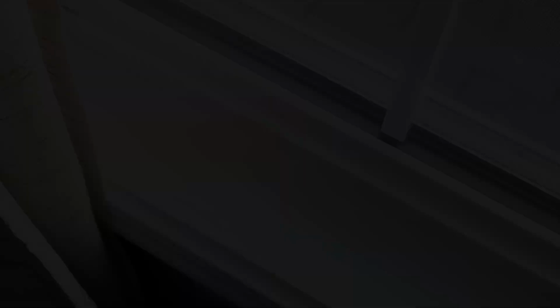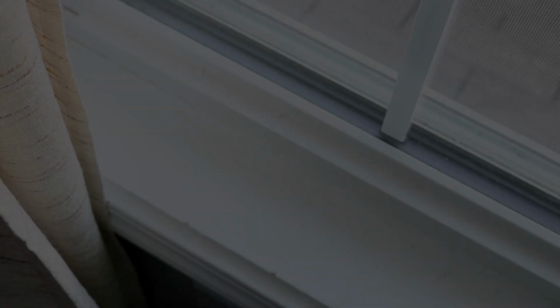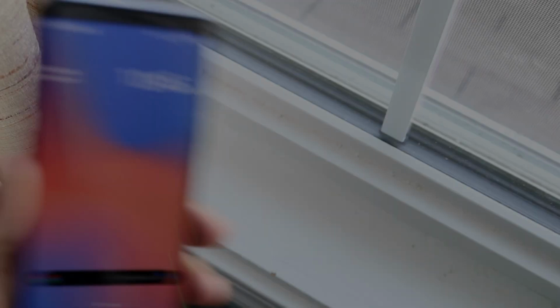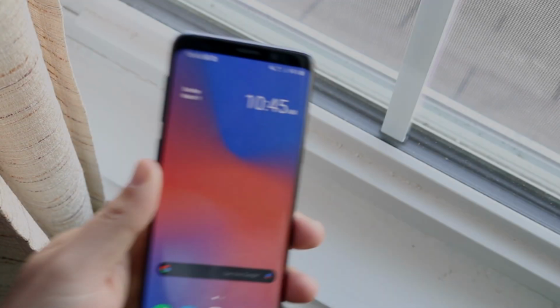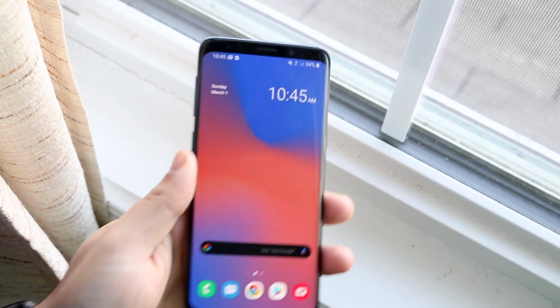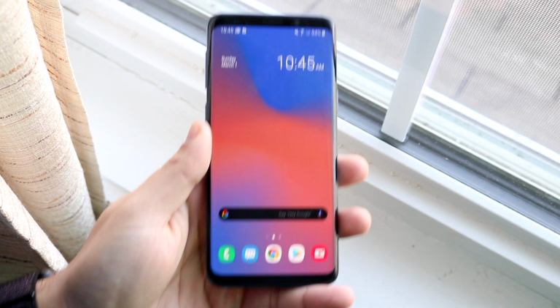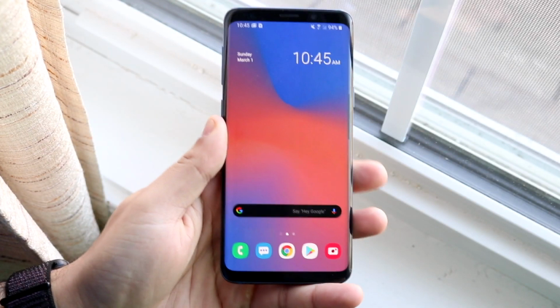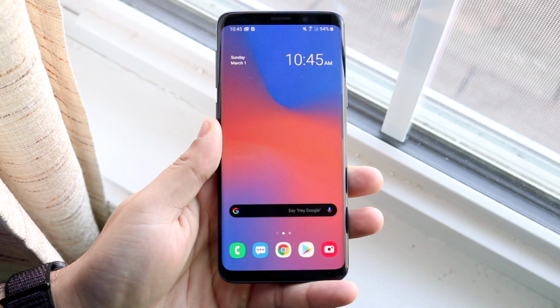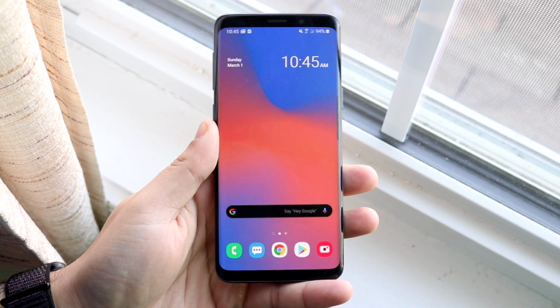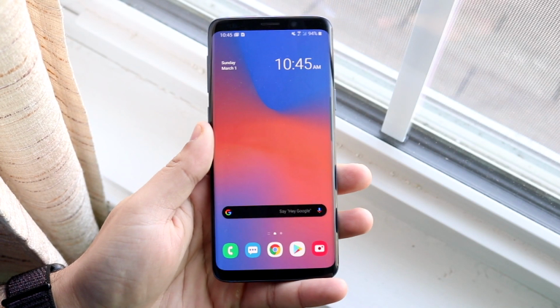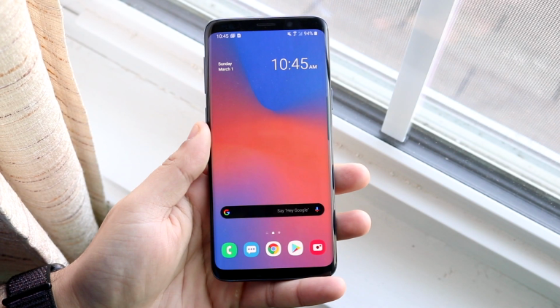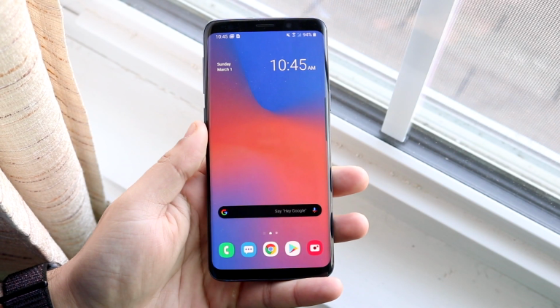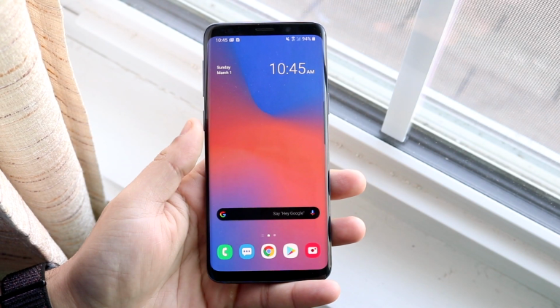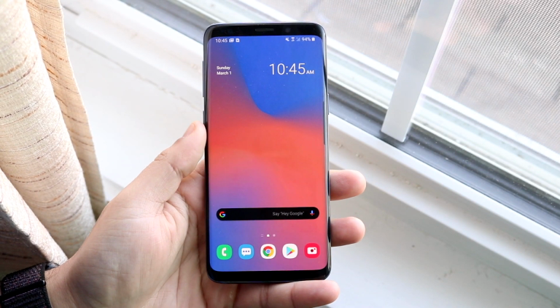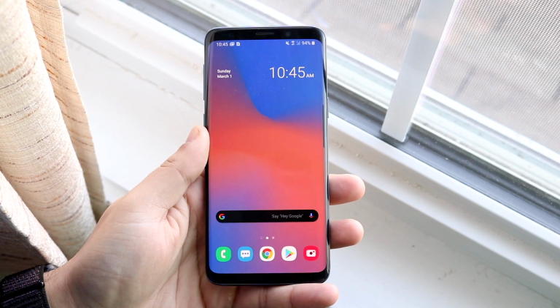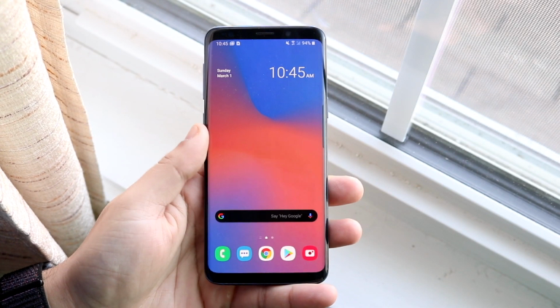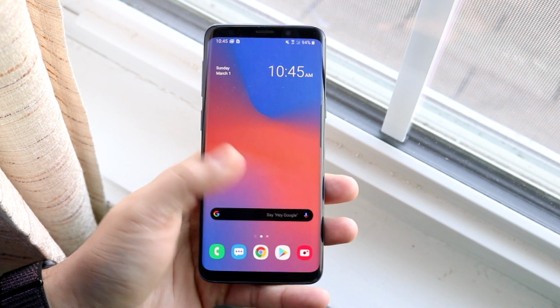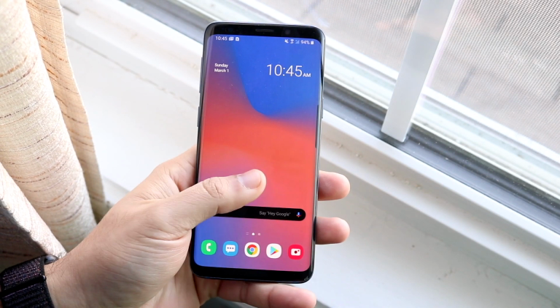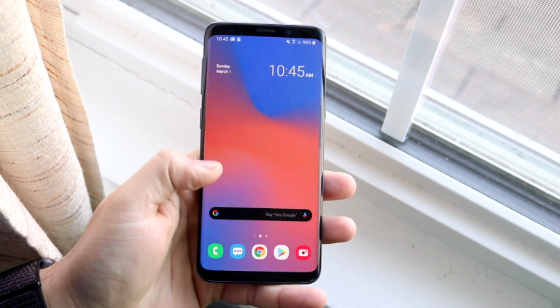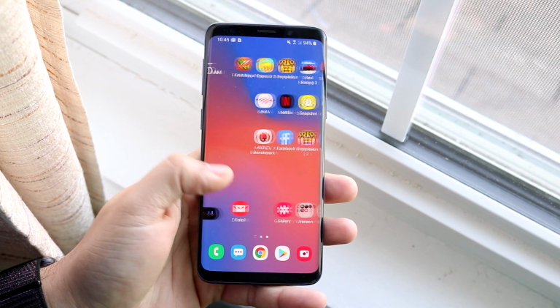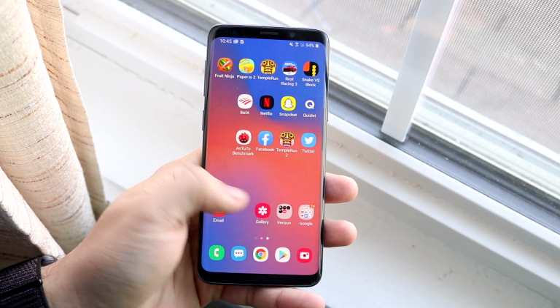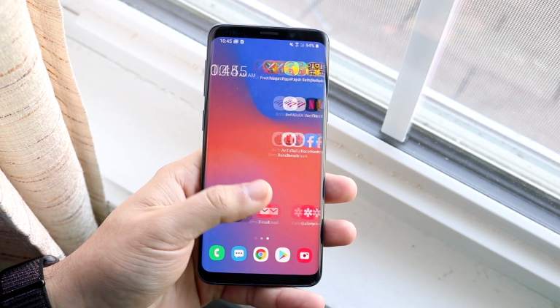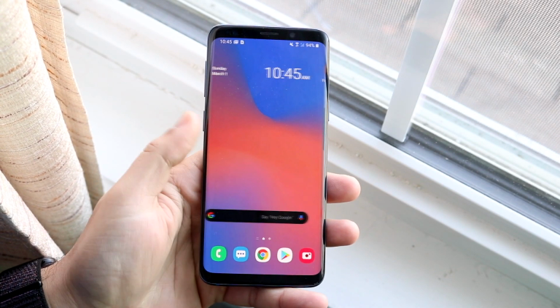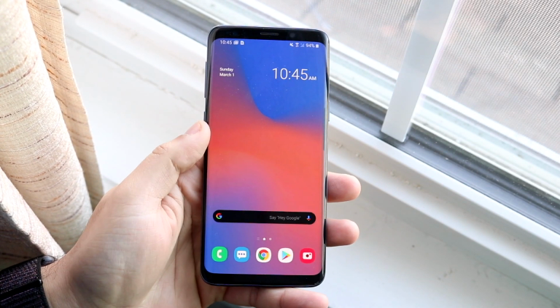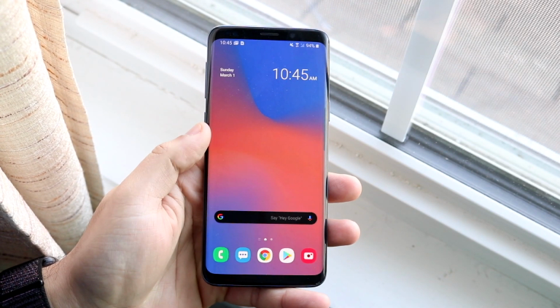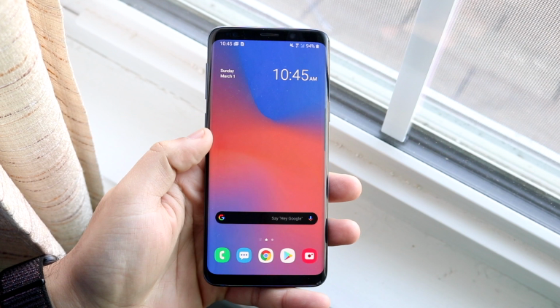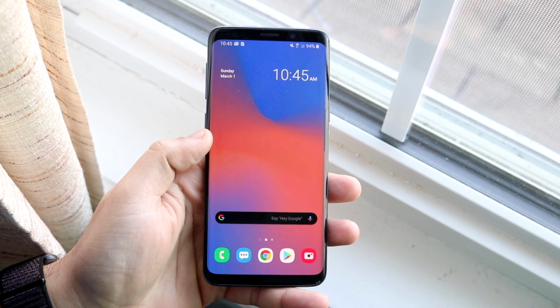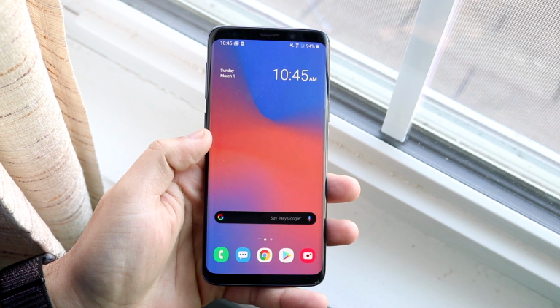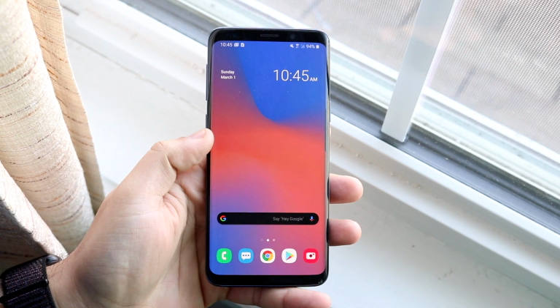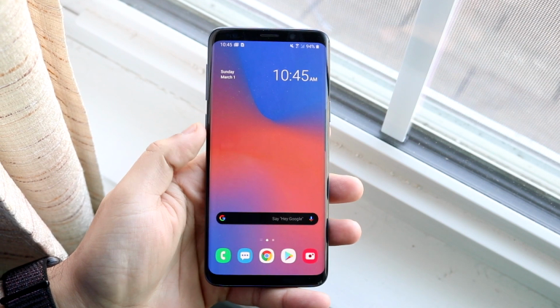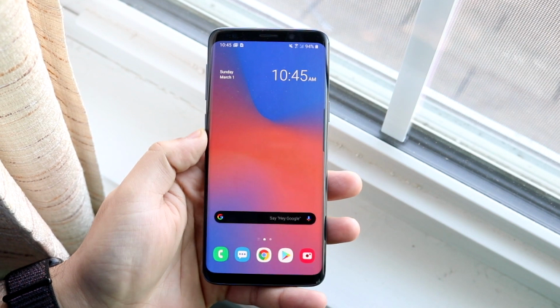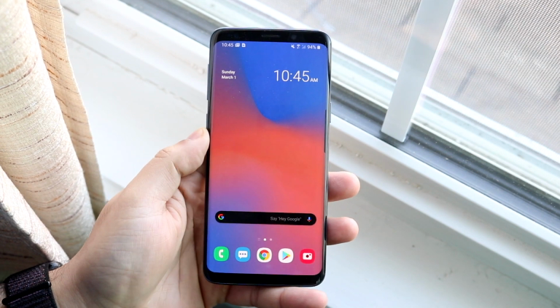Well everyone, I finally got One UI 2 installed on my Samsung Galaxy S9. It took forever for me to do it, but I finally got it.